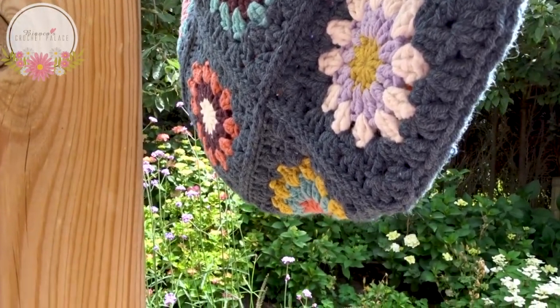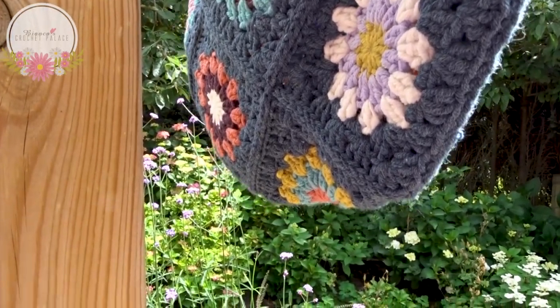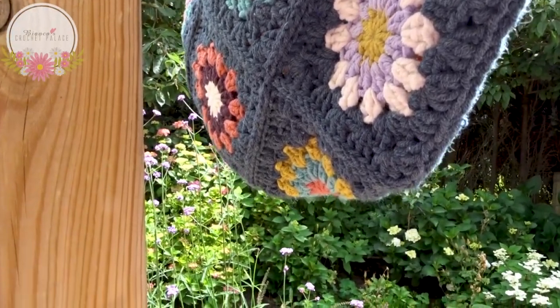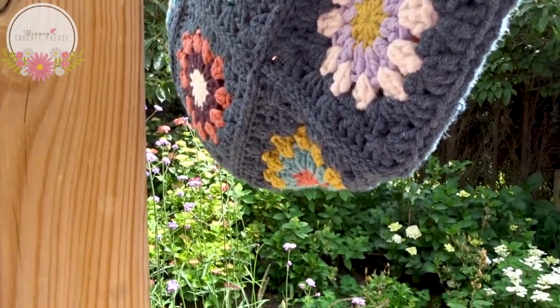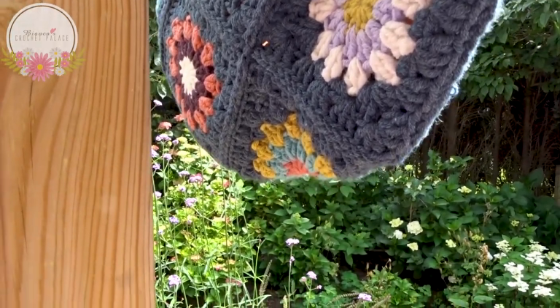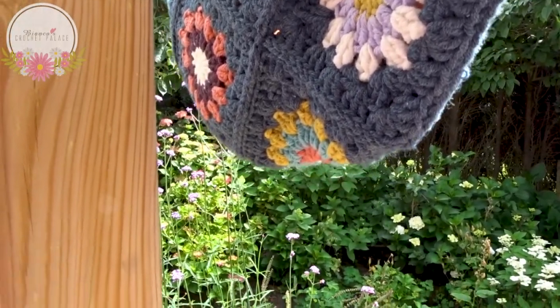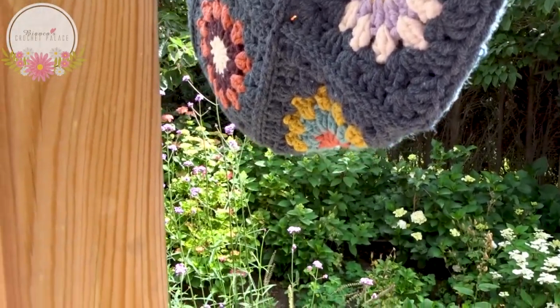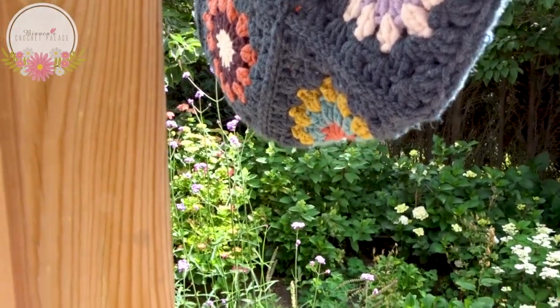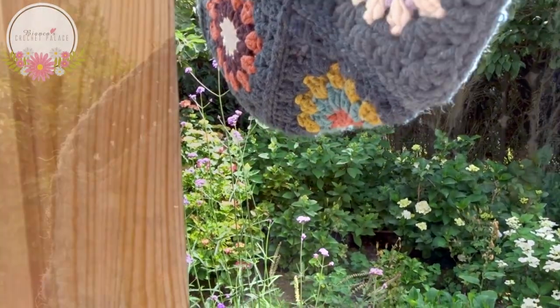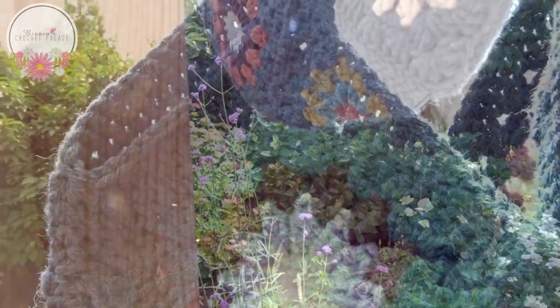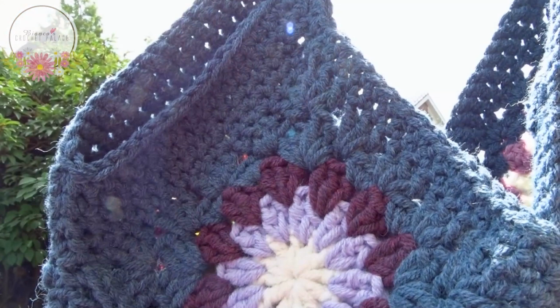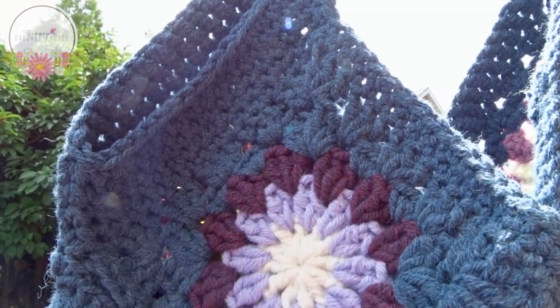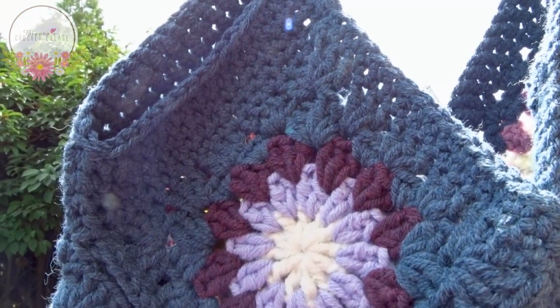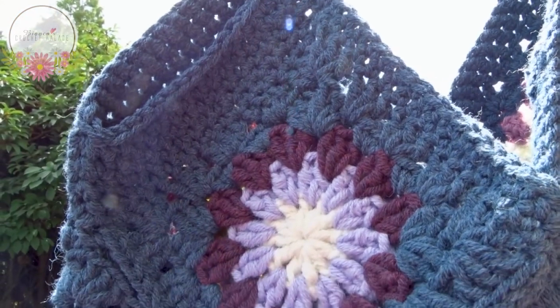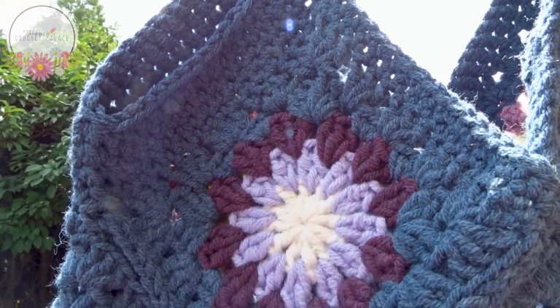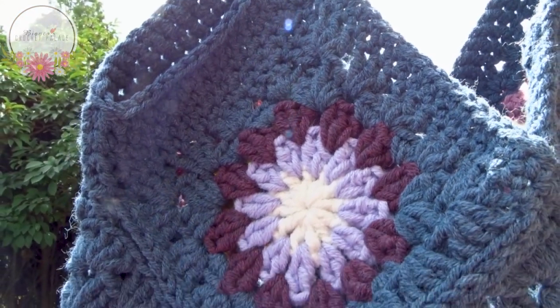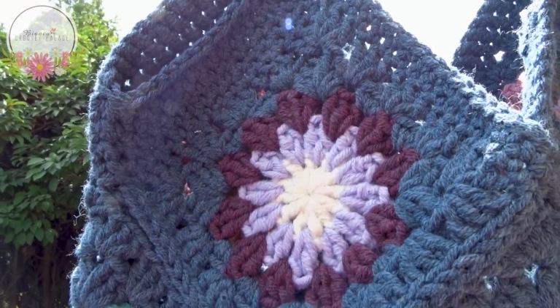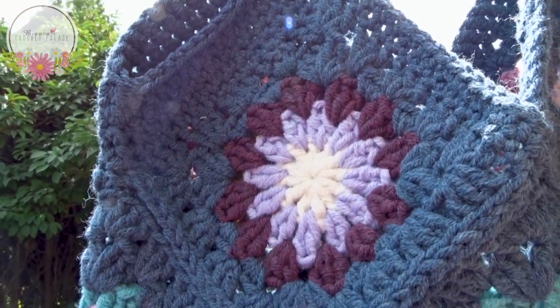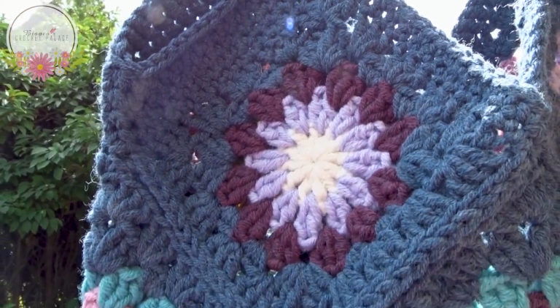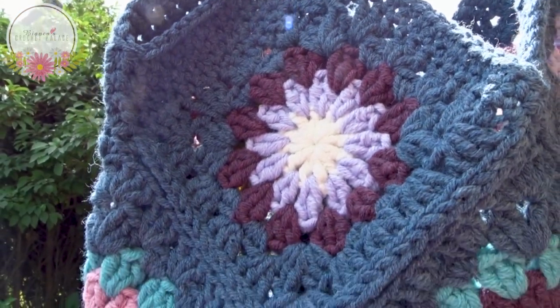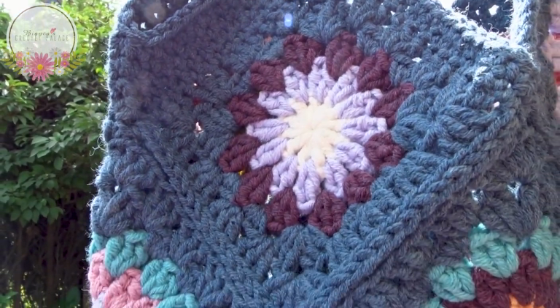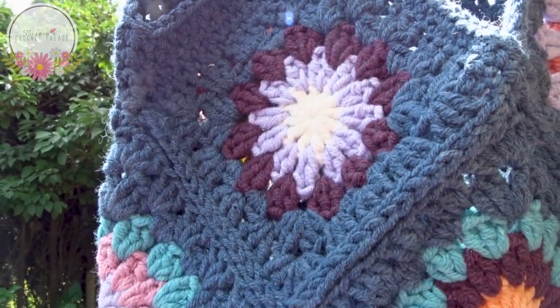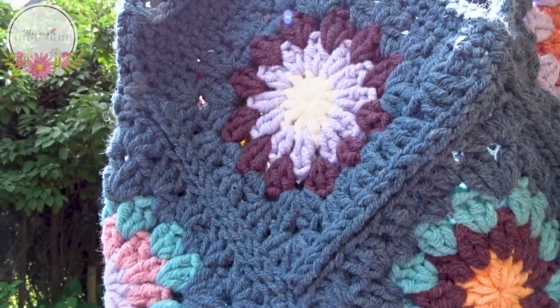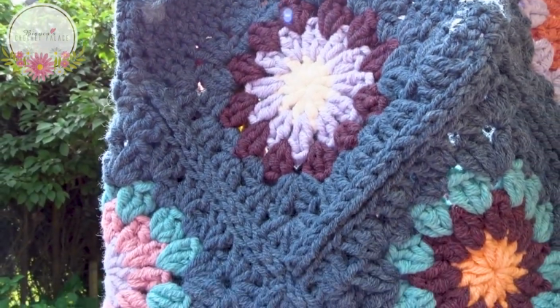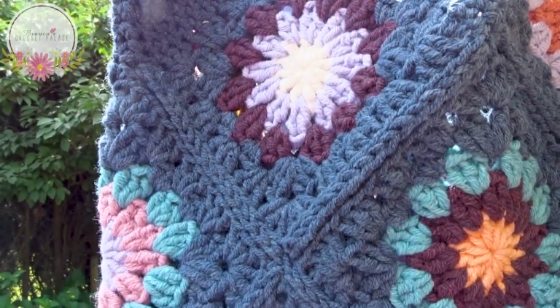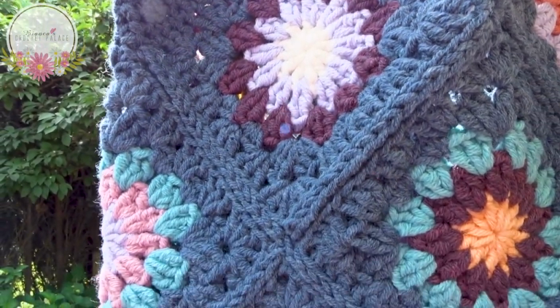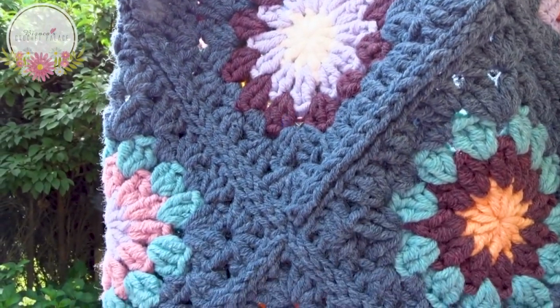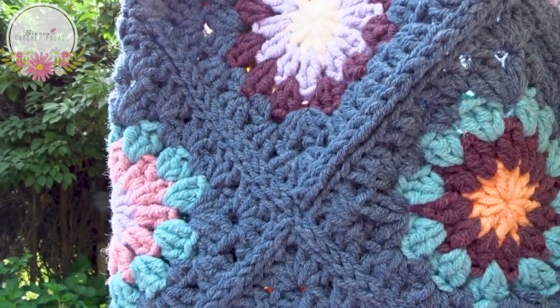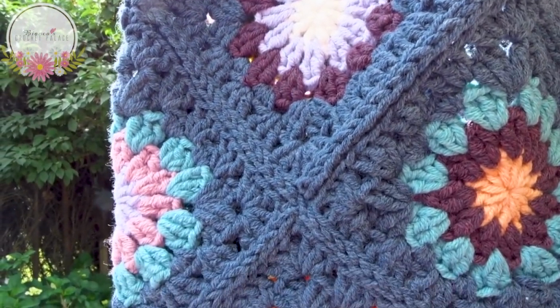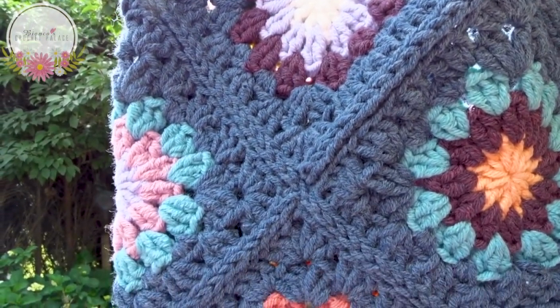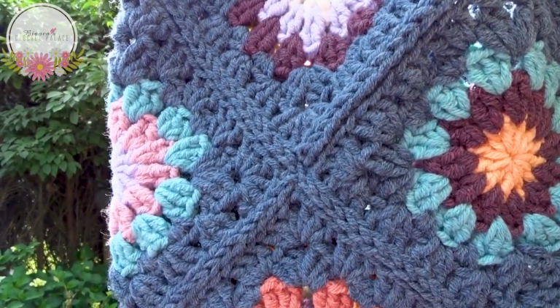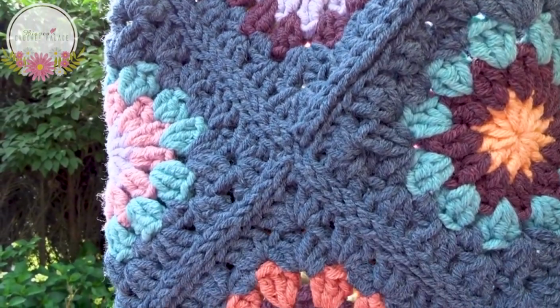Hi everyone, it's Bianca here. Welcome to a new tutorial! In this tutorial I show you how to make this awesome tote bag.